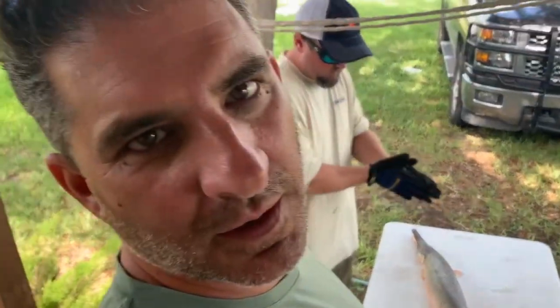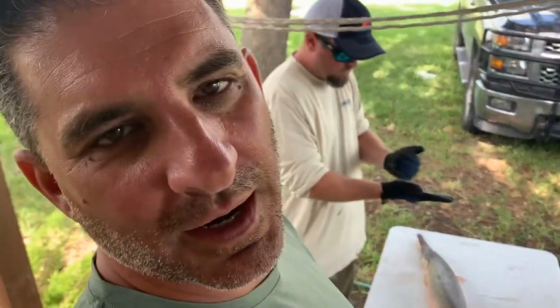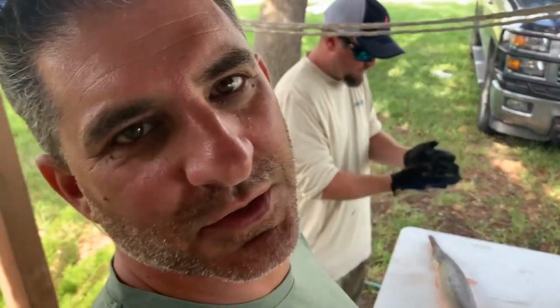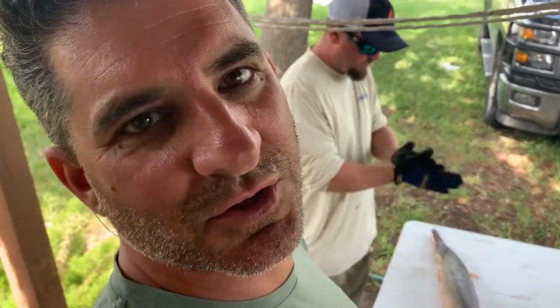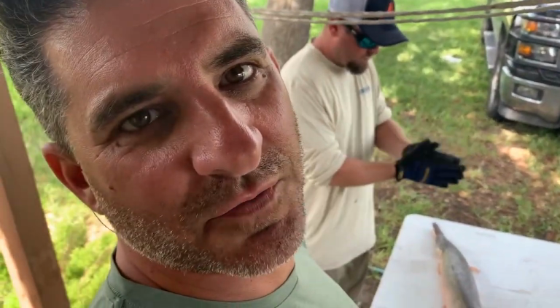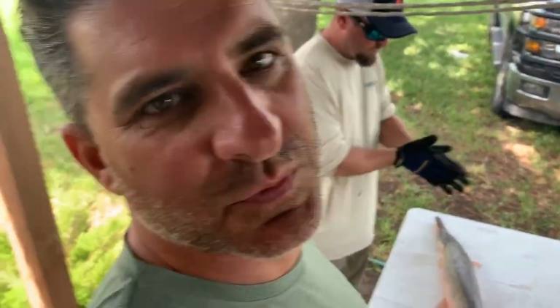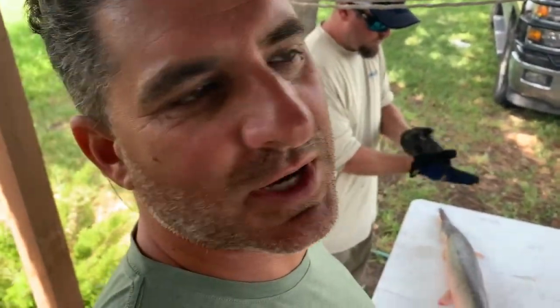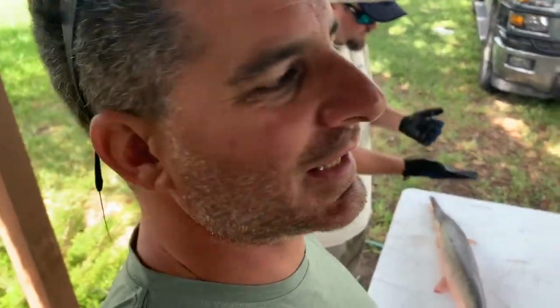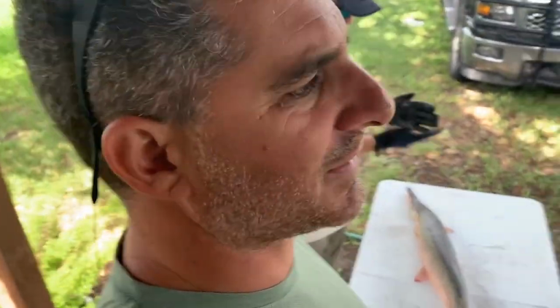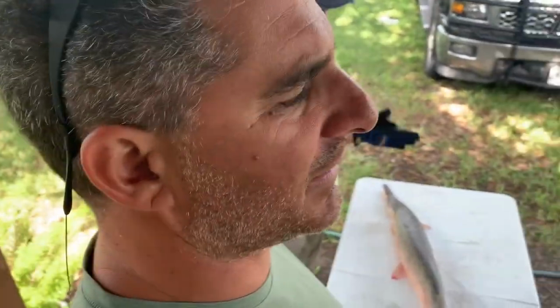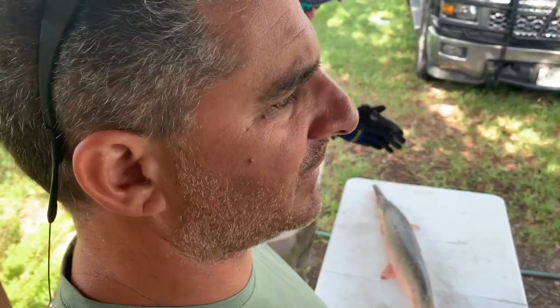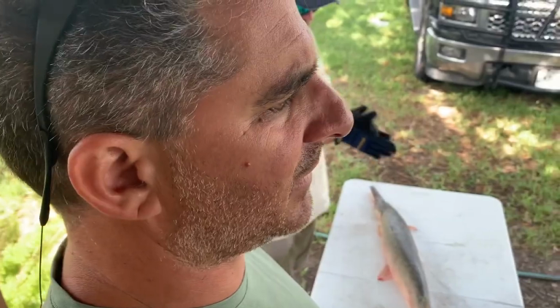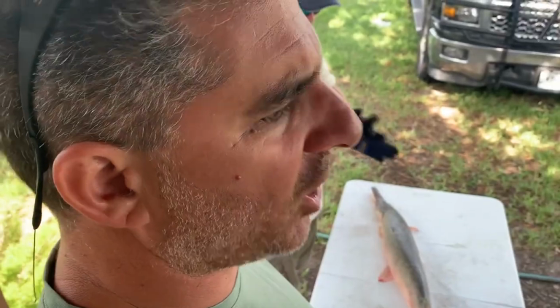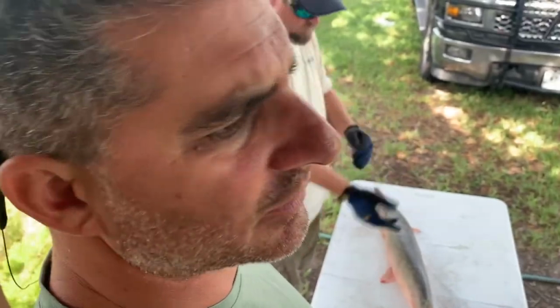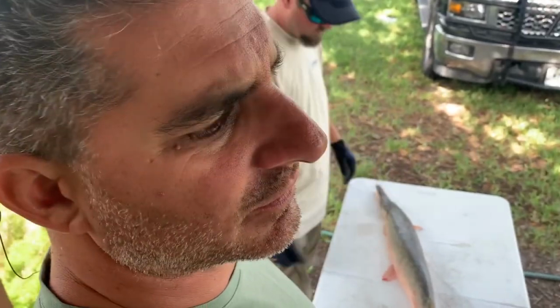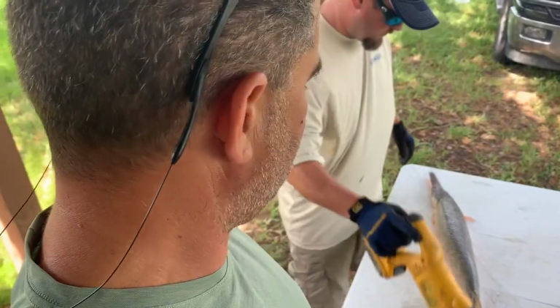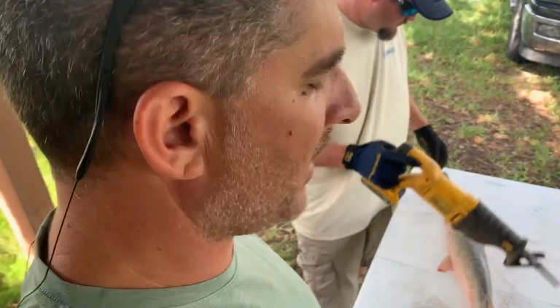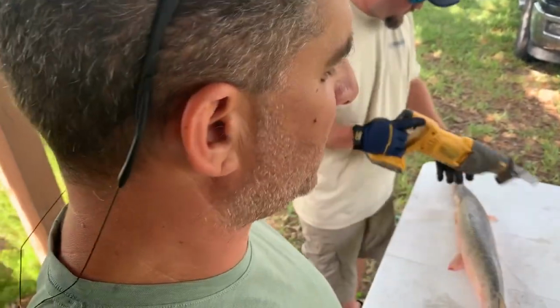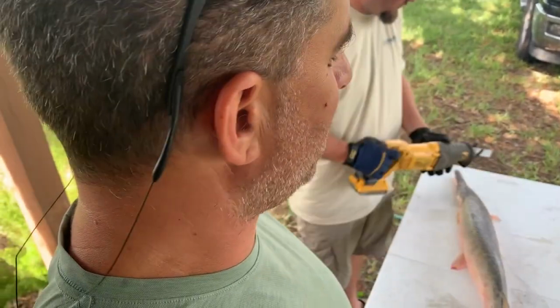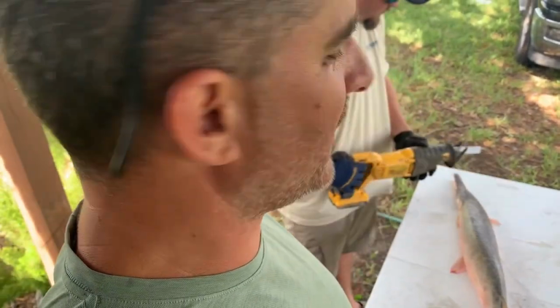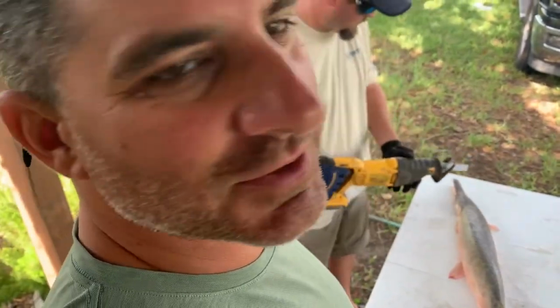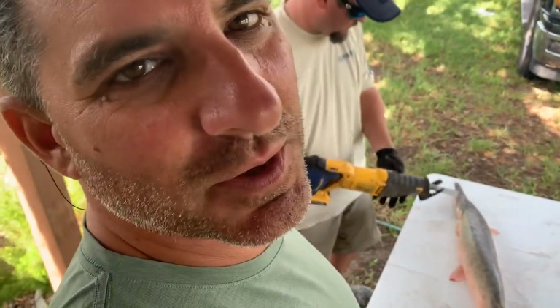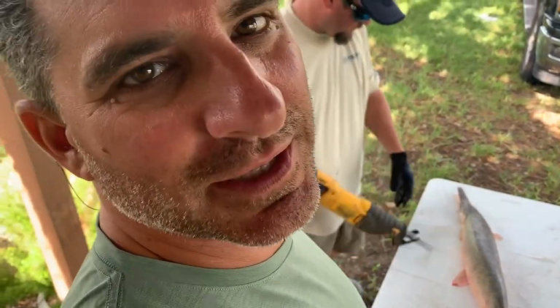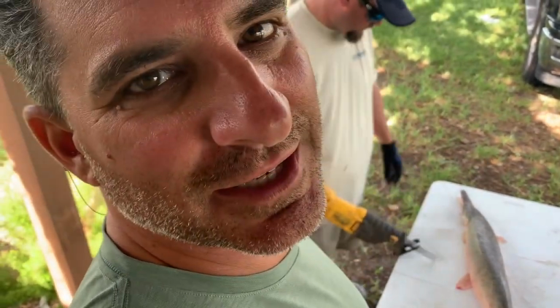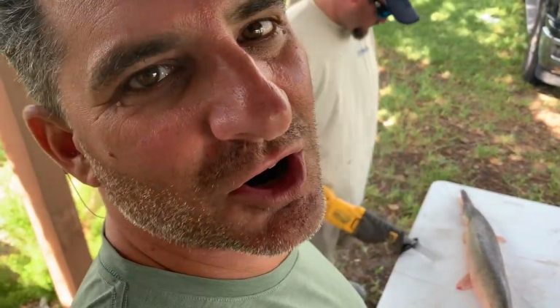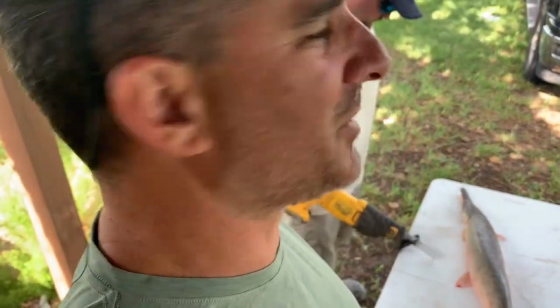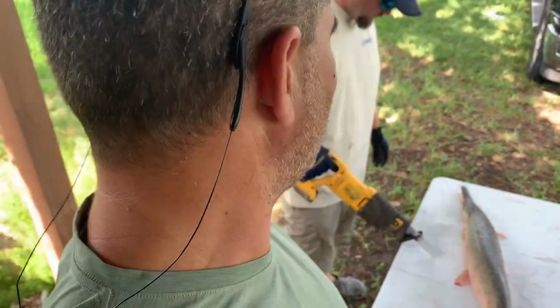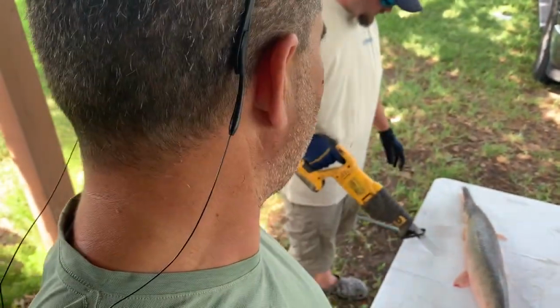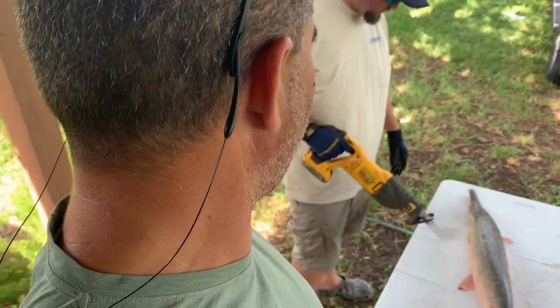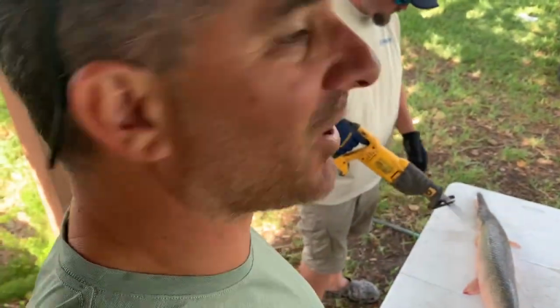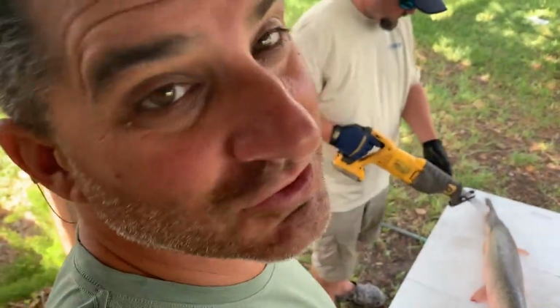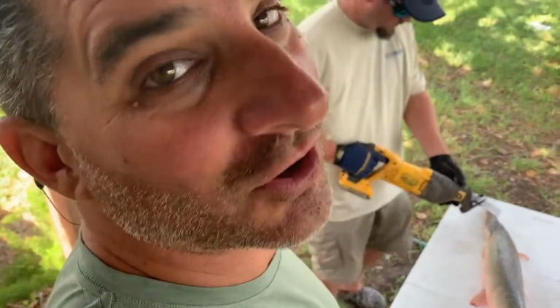Hi, so this is the garfish we shot last night and caught. Damon swears the easiest way to clean the garfish is with a sawzall.